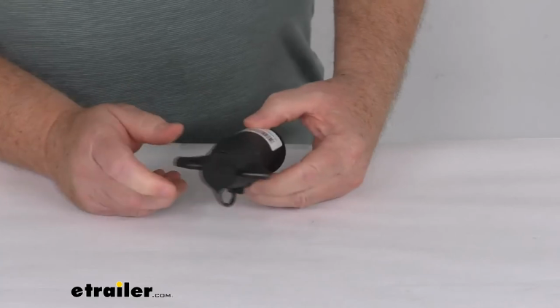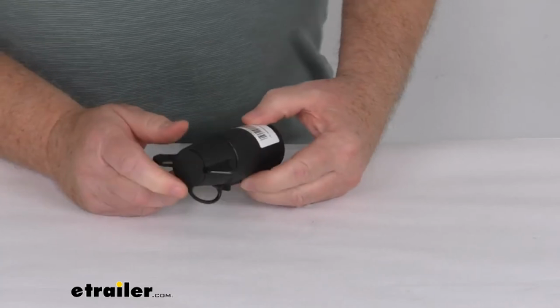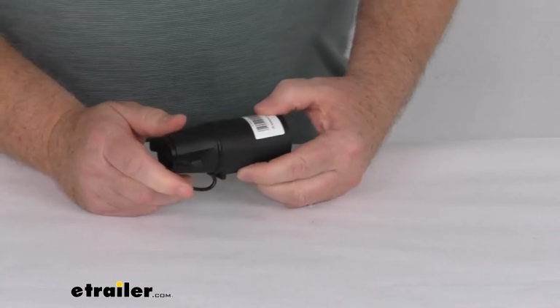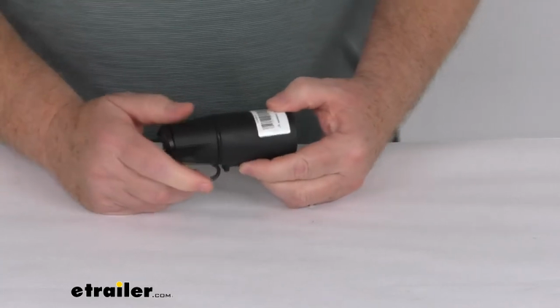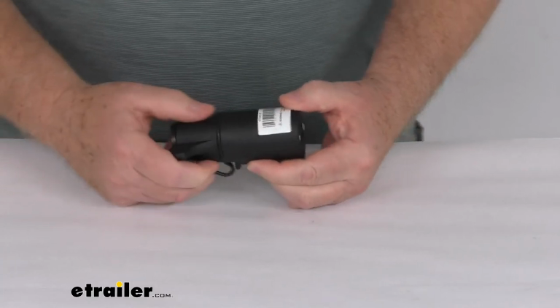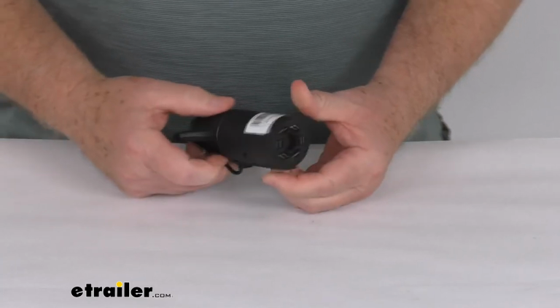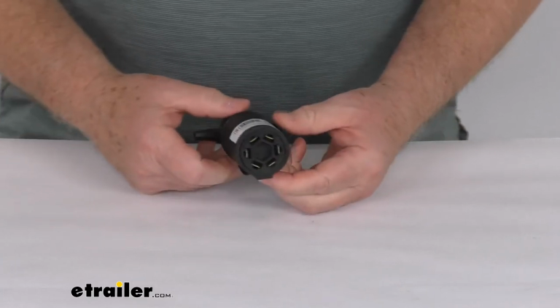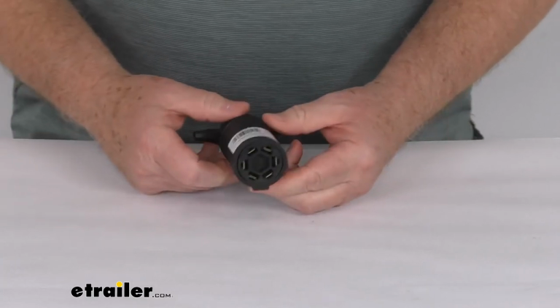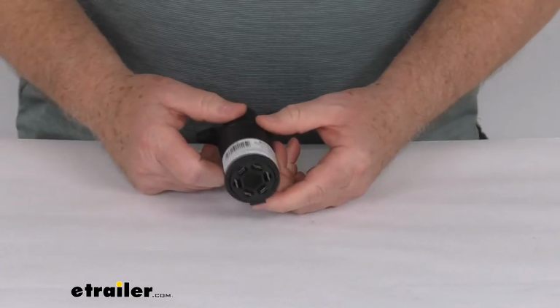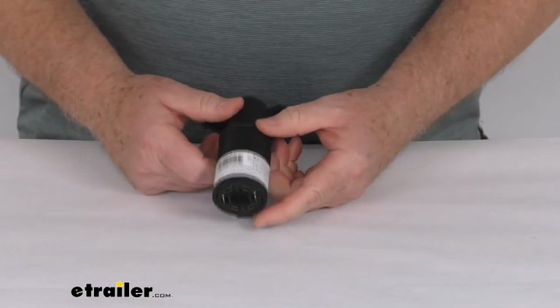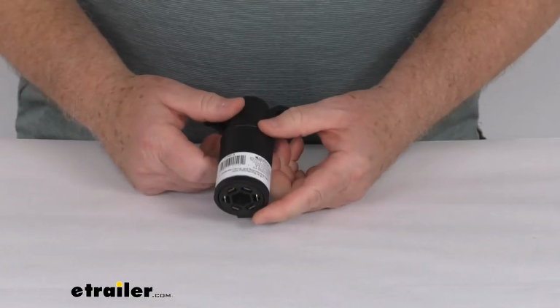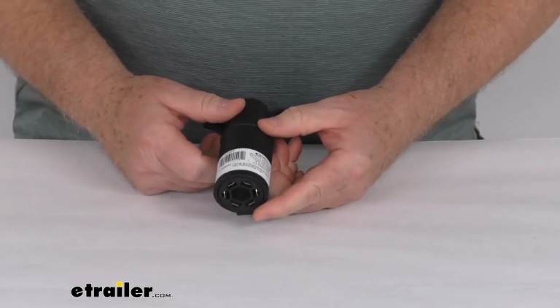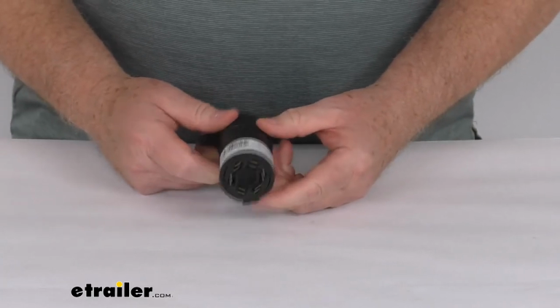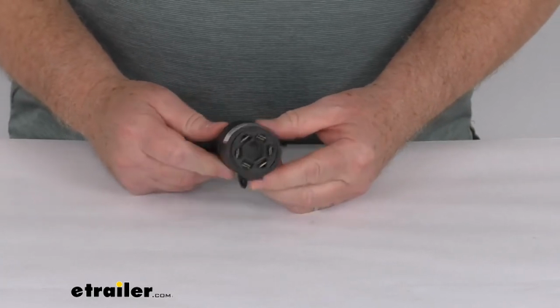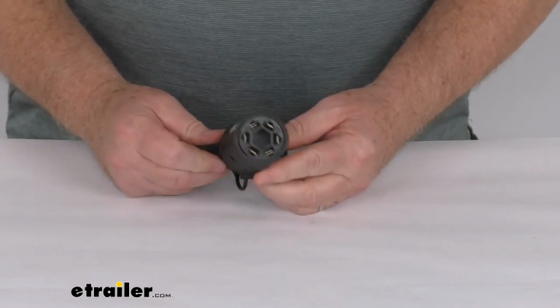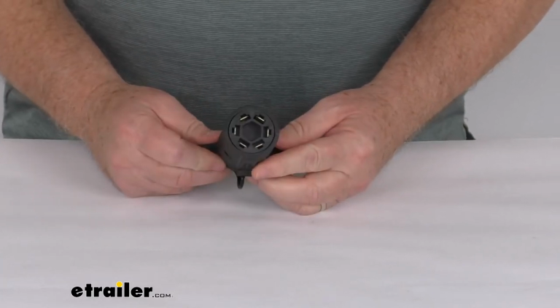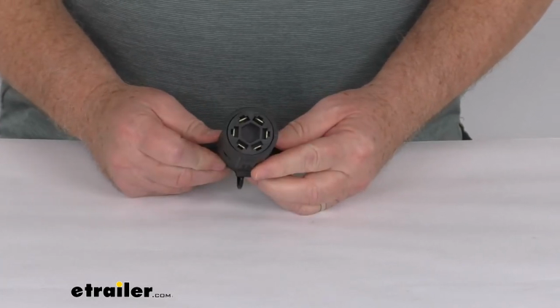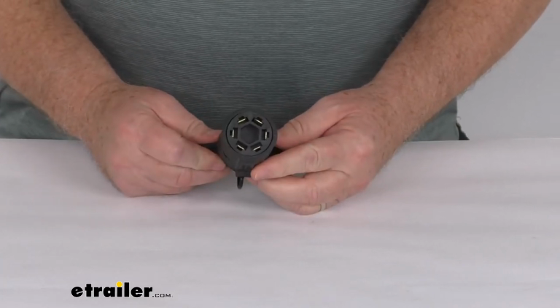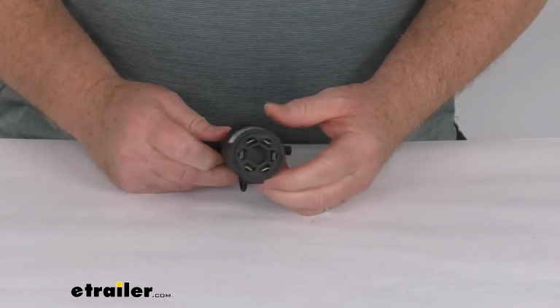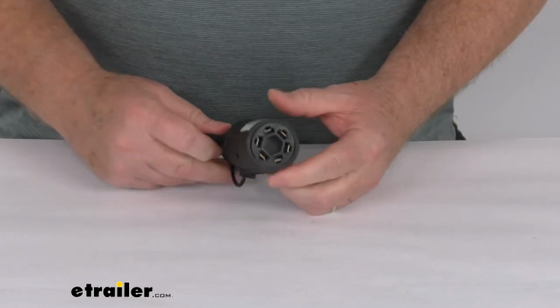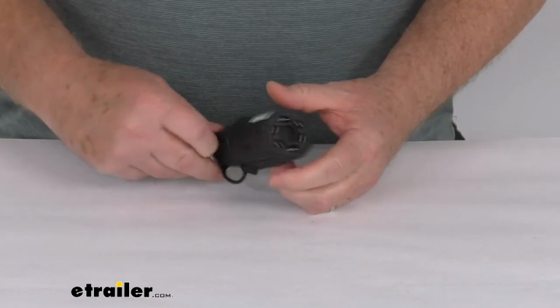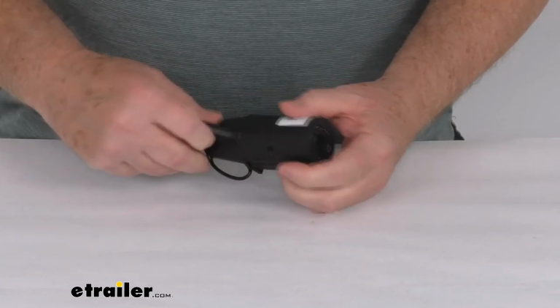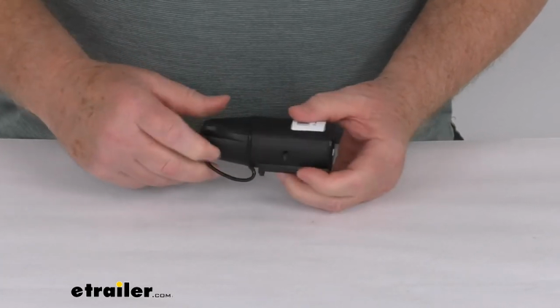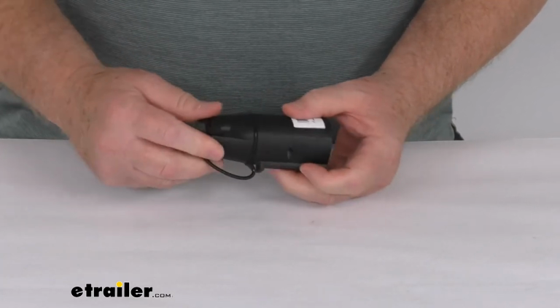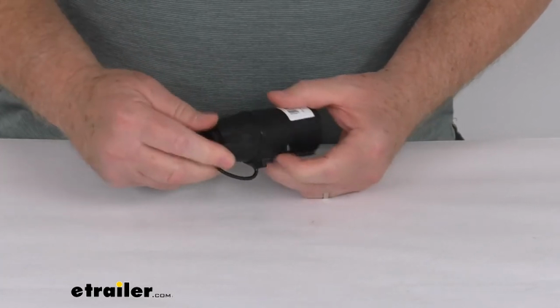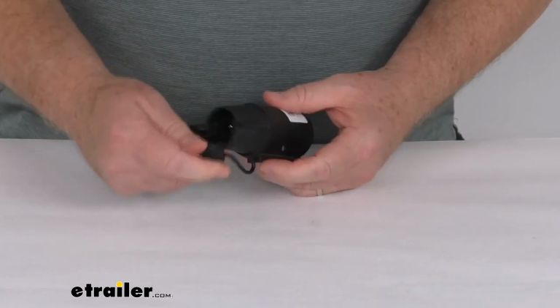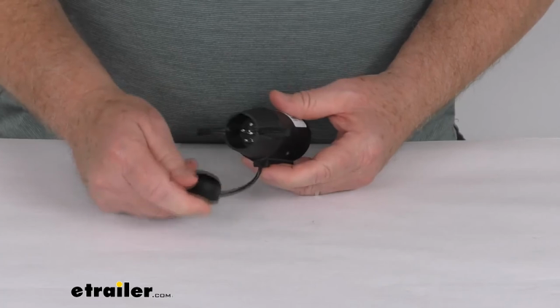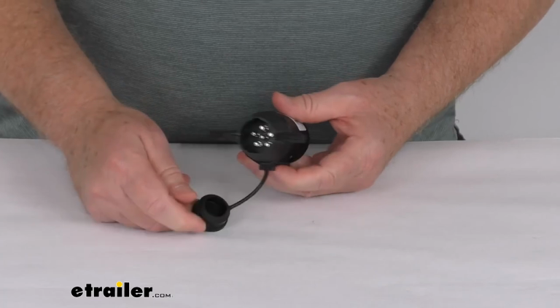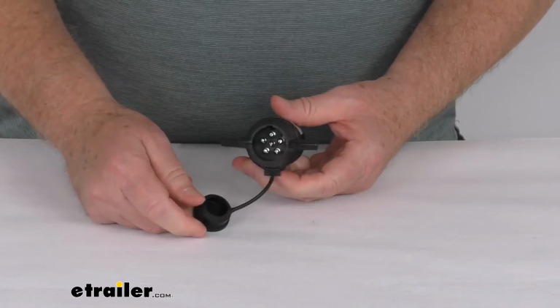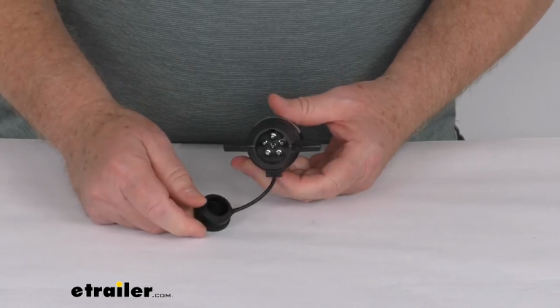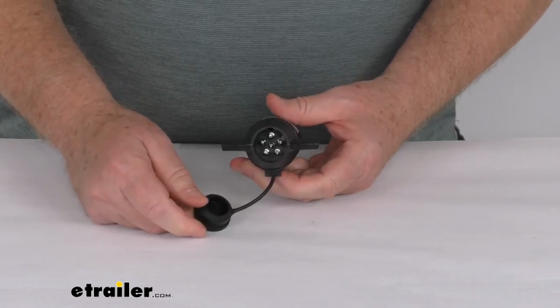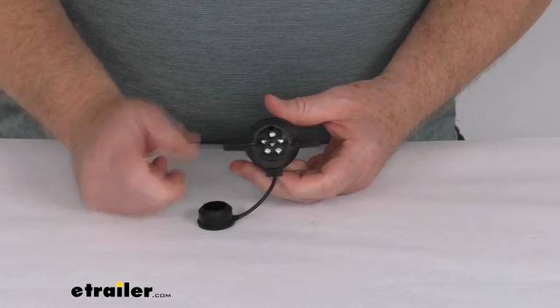It's pretty easy to switch between the two. That should do it for the review on the Hopkins 7-way blade to 6-way round adapter. Thank you.